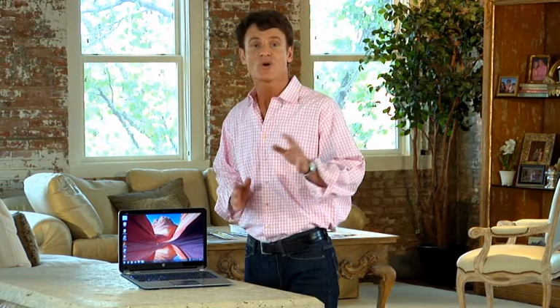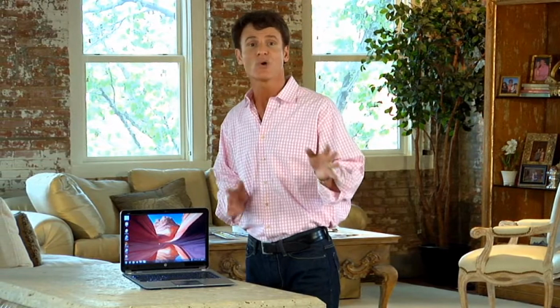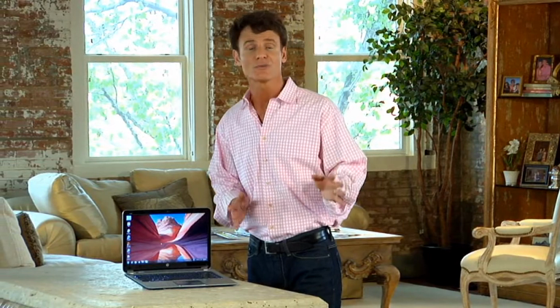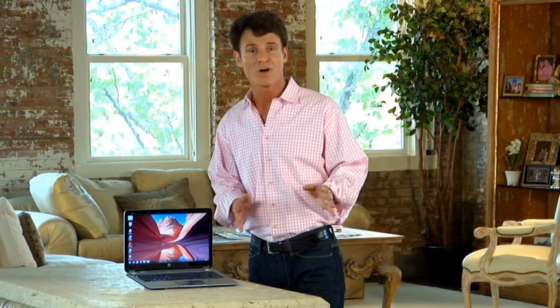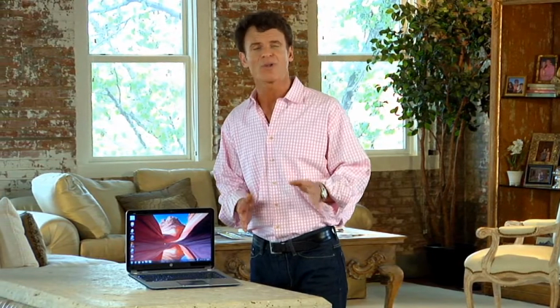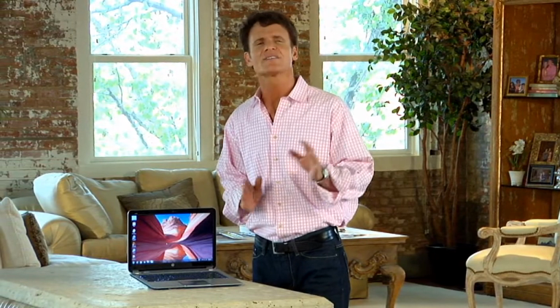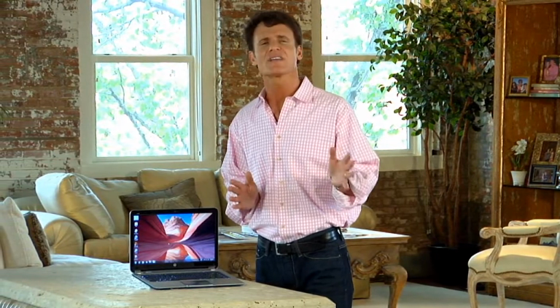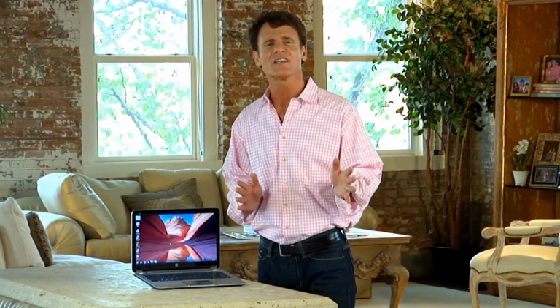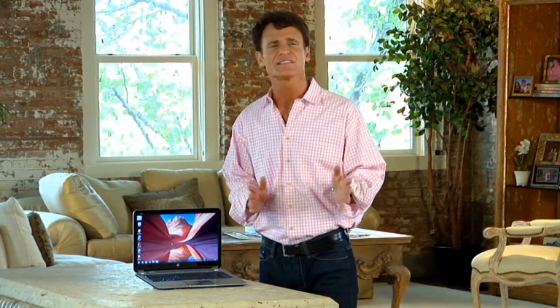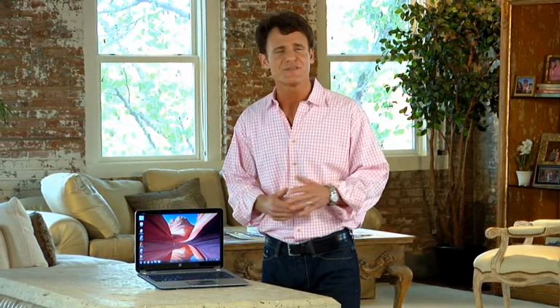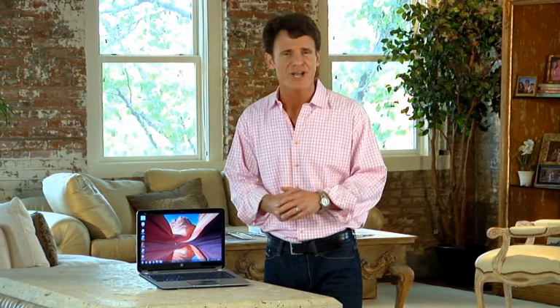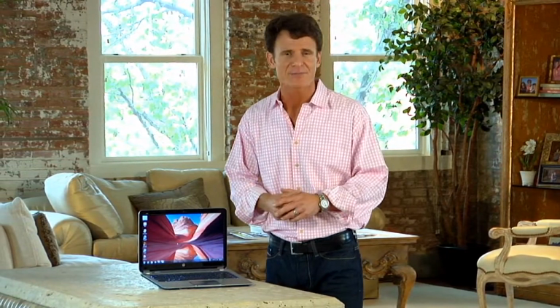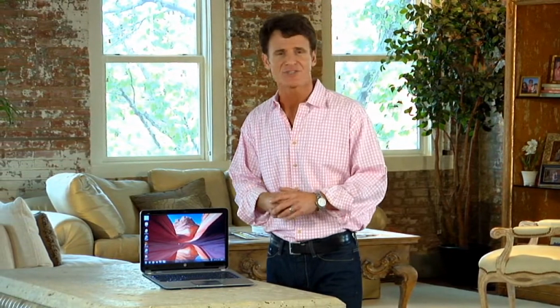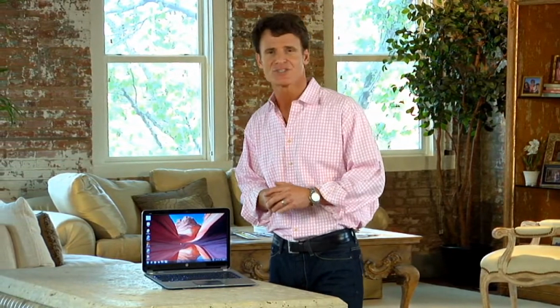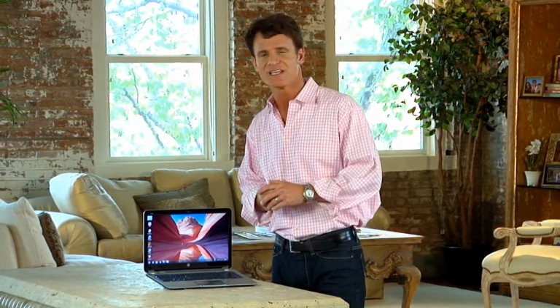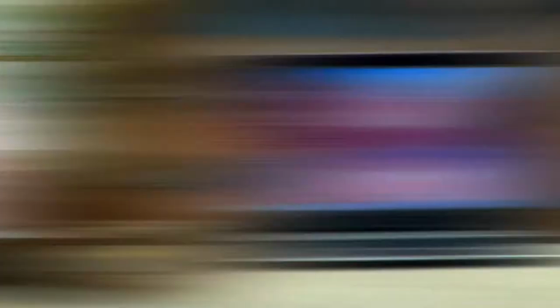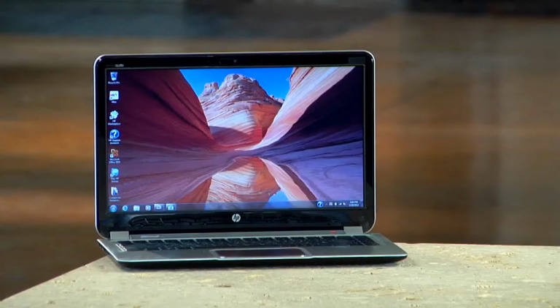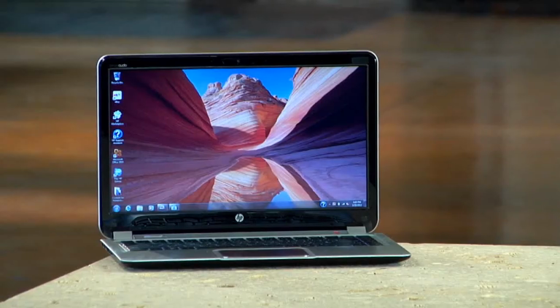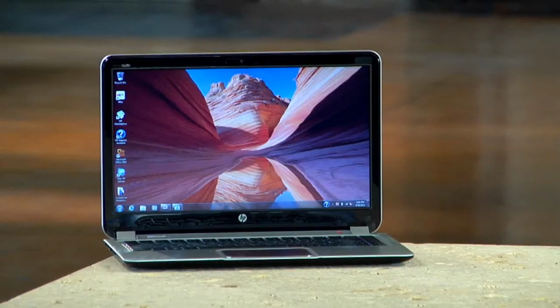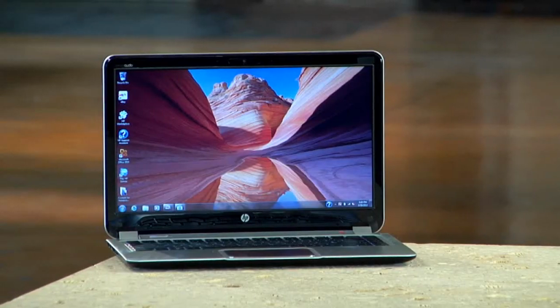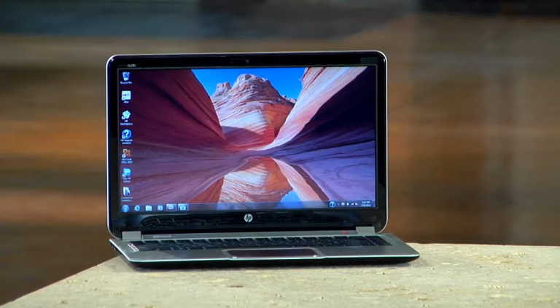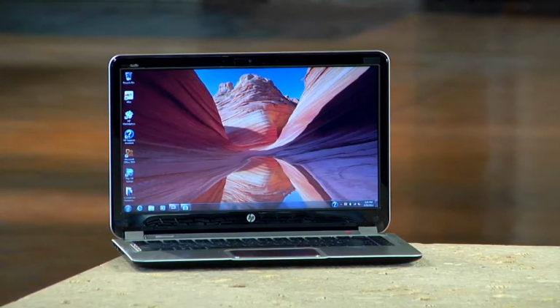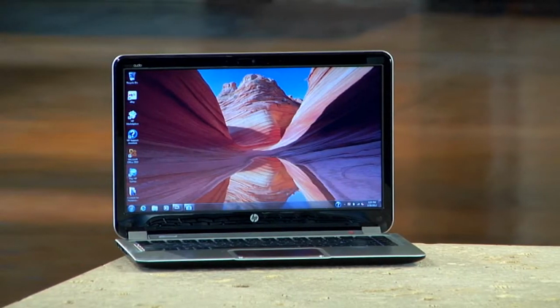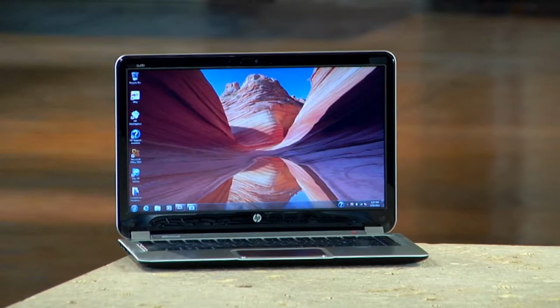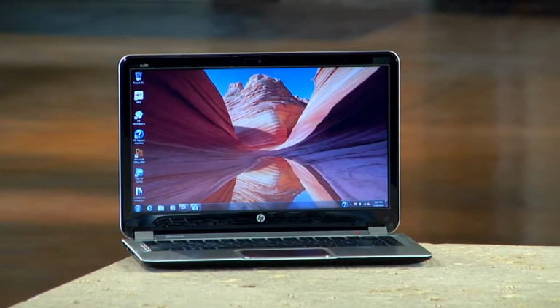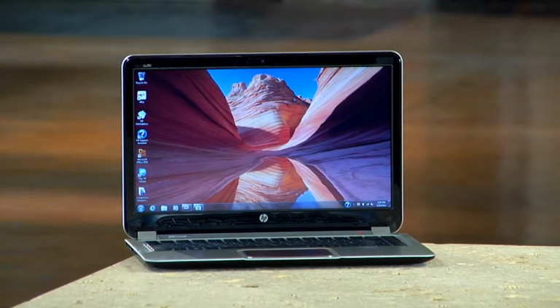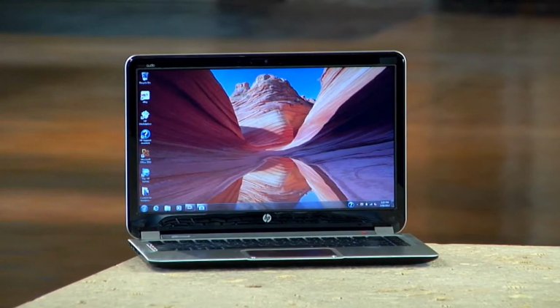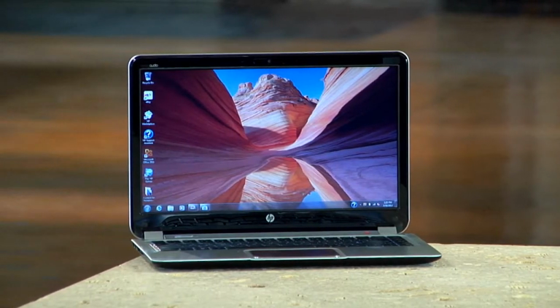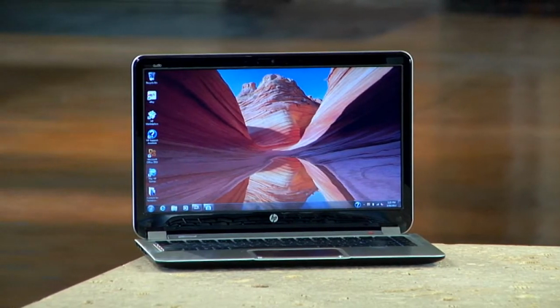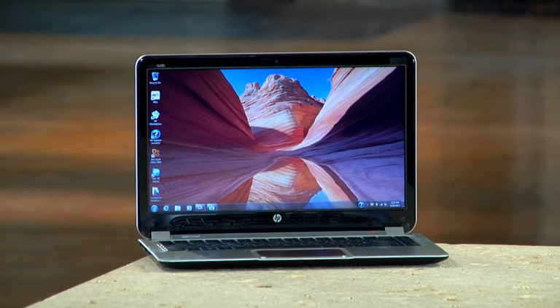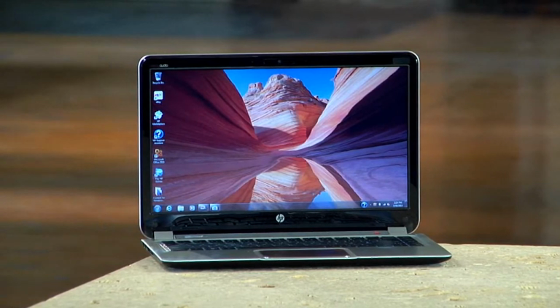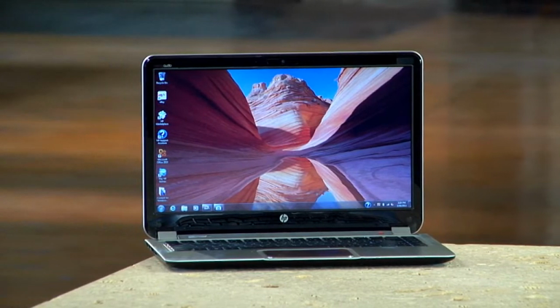It's ultra-mobile, has all the connectivity options you need, and is a great combination of both power and performance.